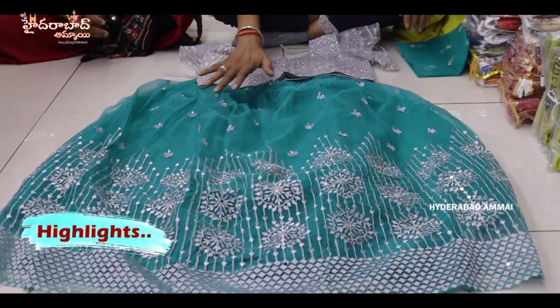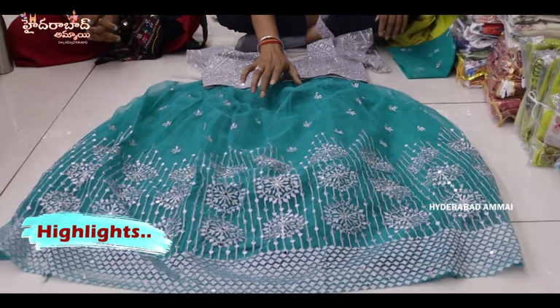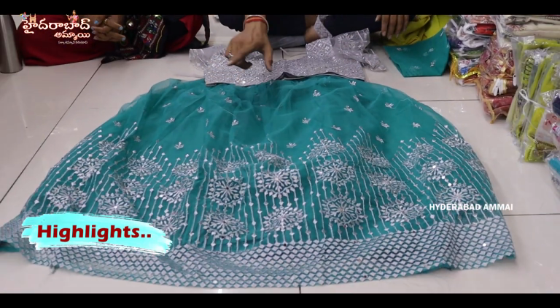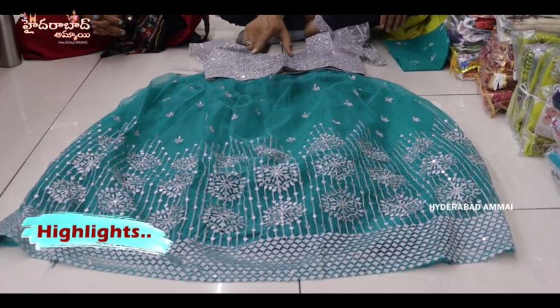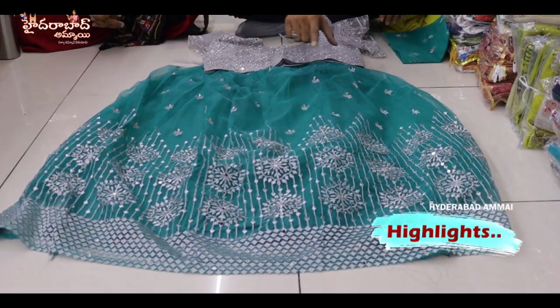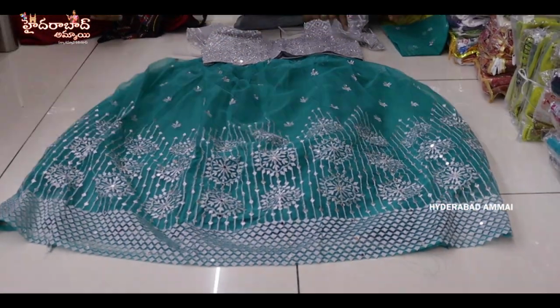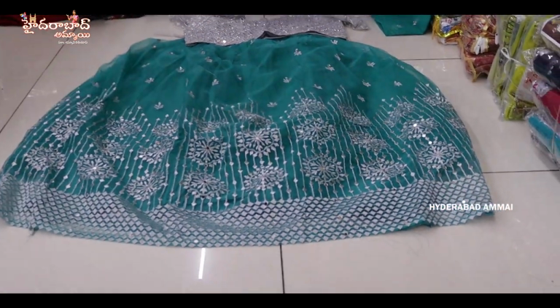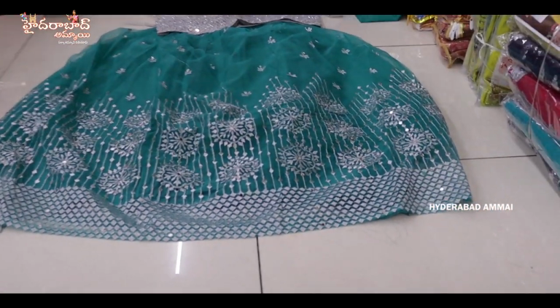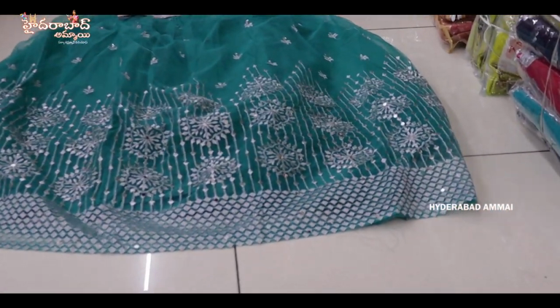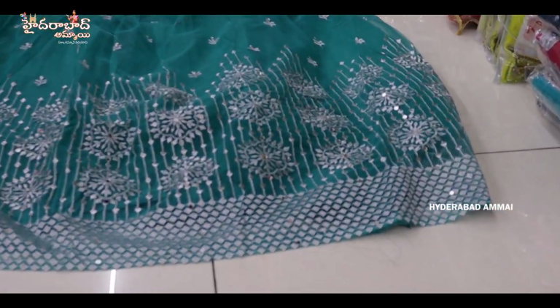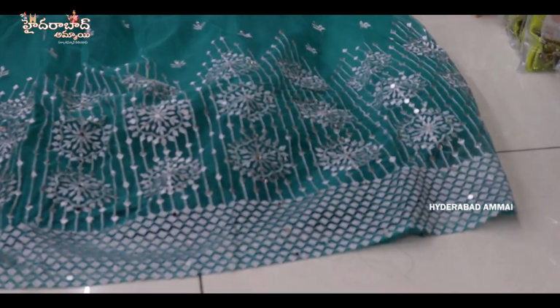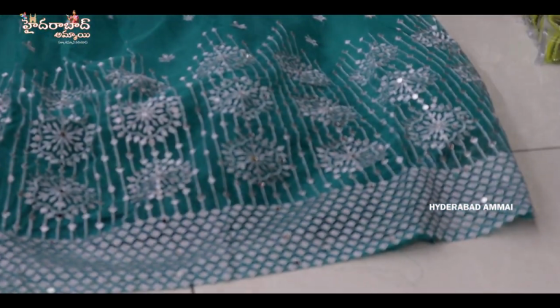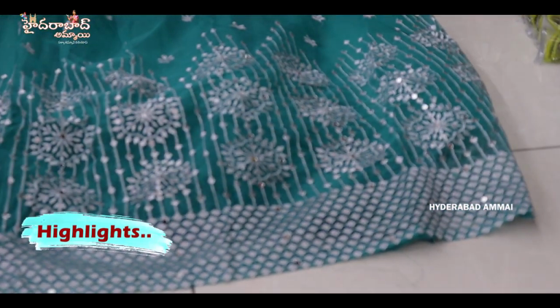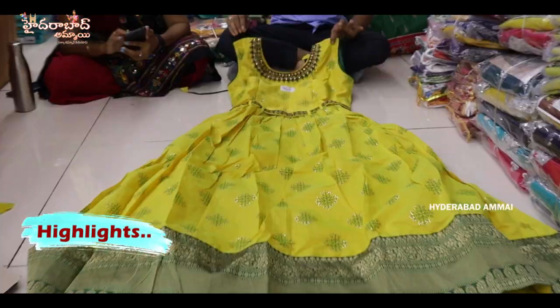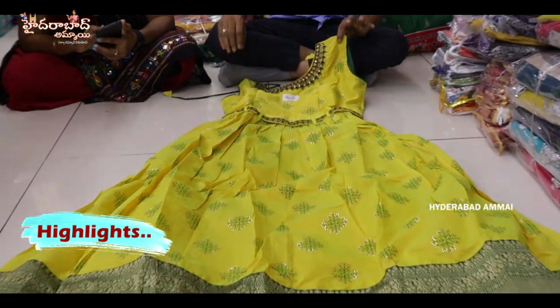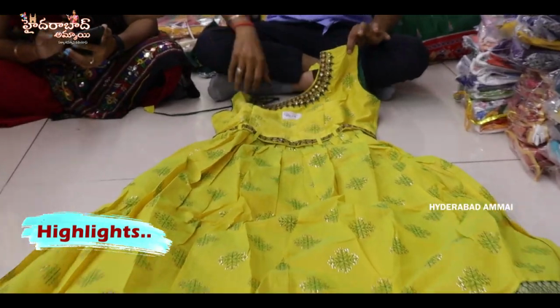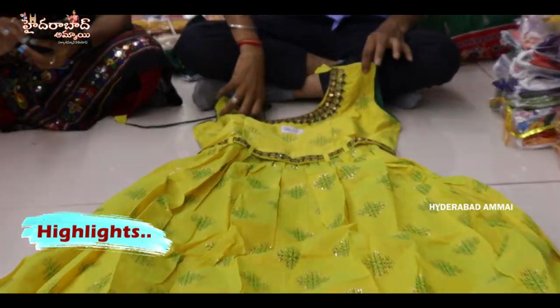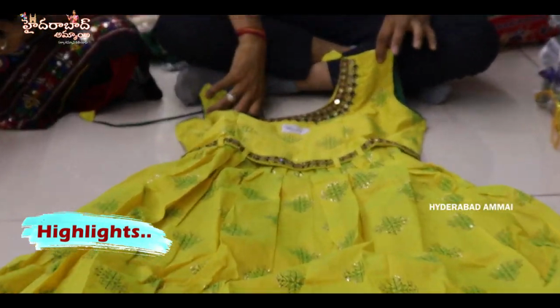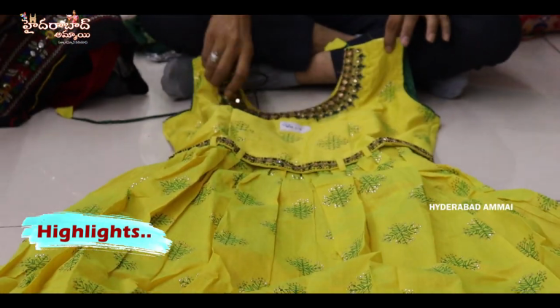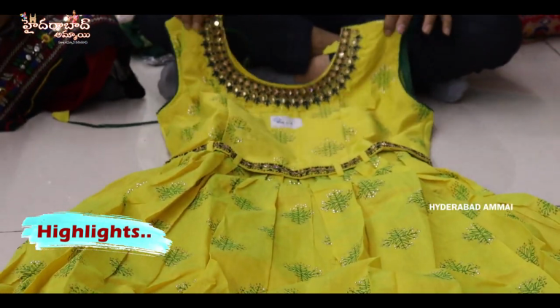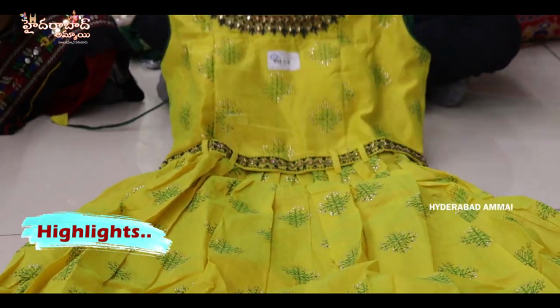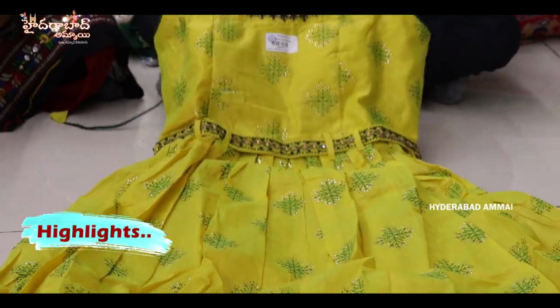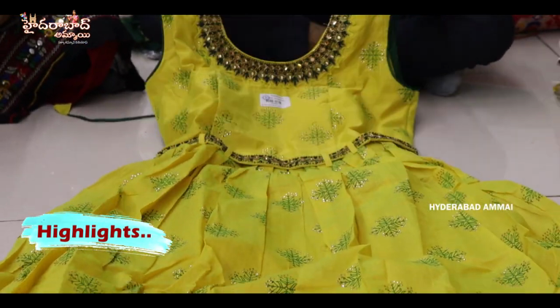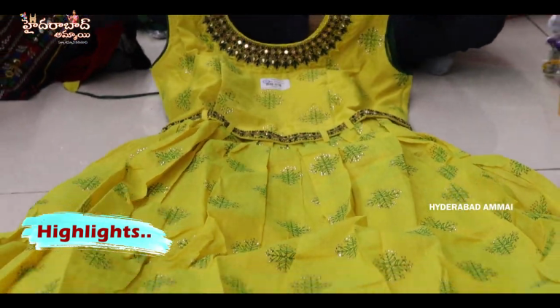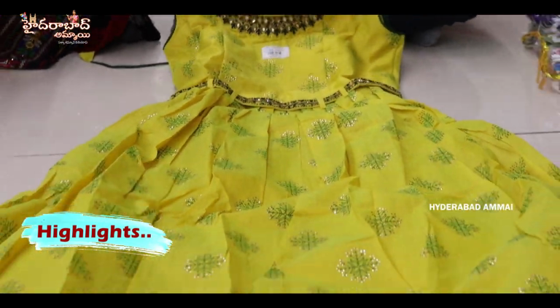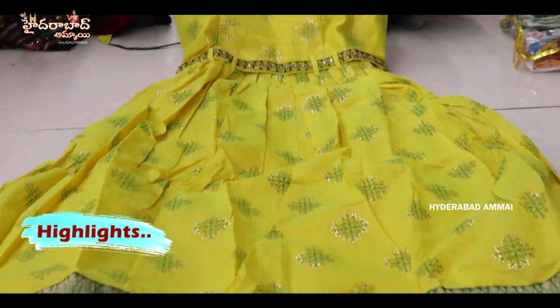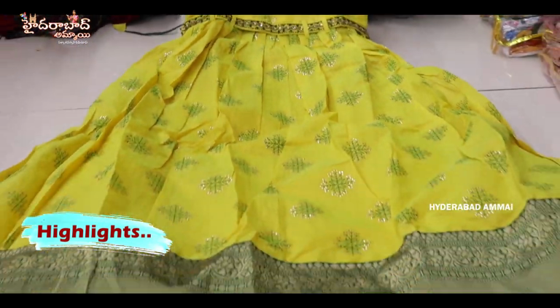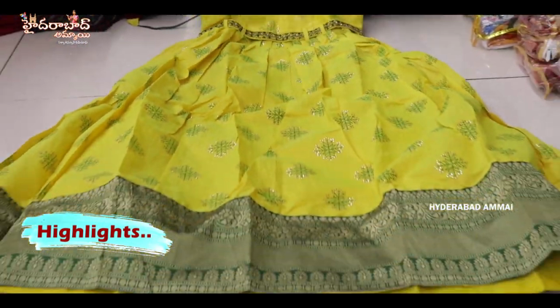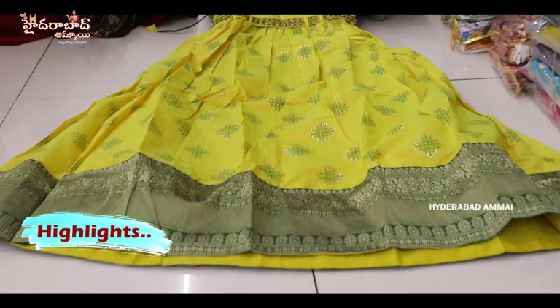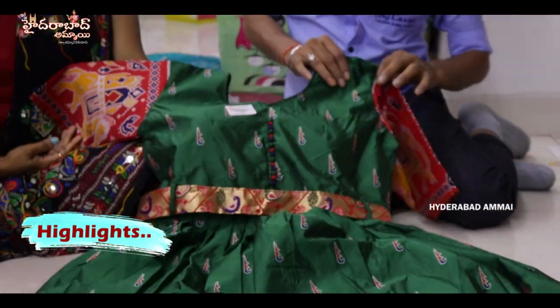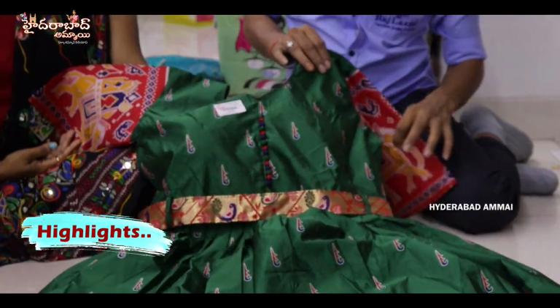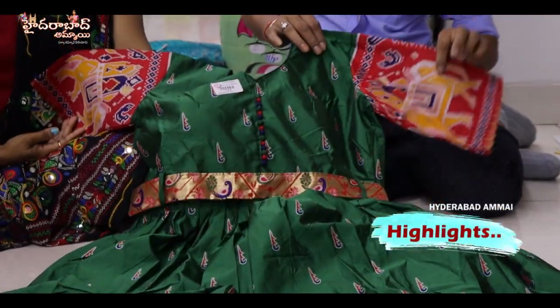Raw silk fabric blouse. Total full laminating work. Blouse with full work and balance lenga. Simple work with kinder border and full fancy work with hip belt.